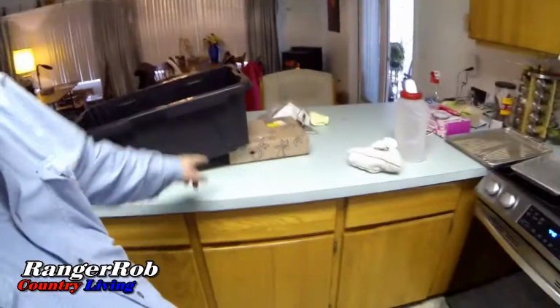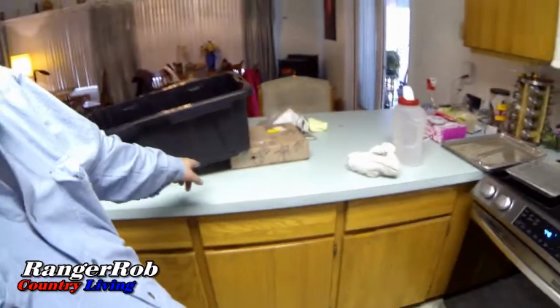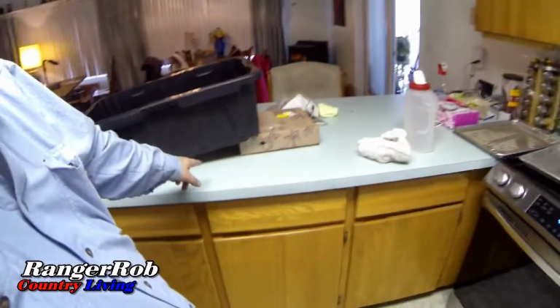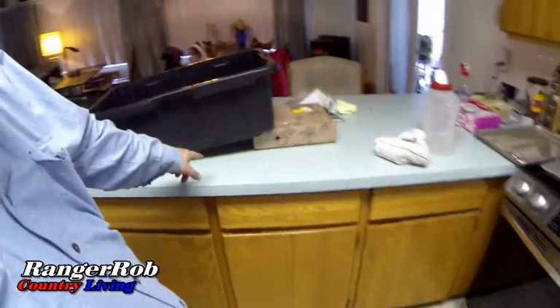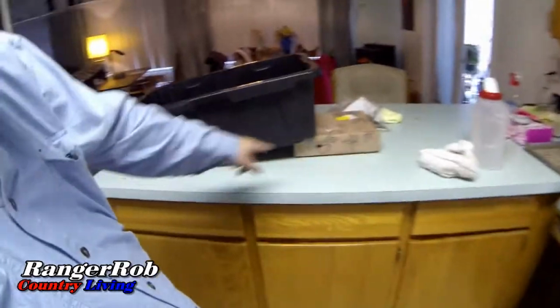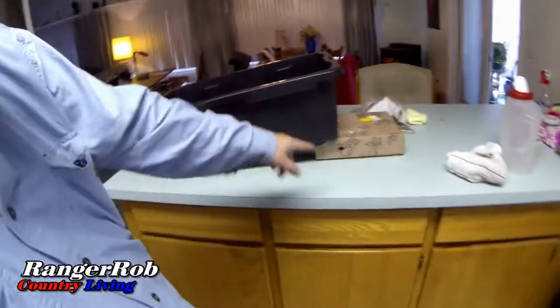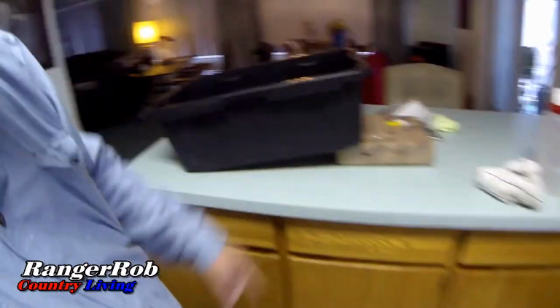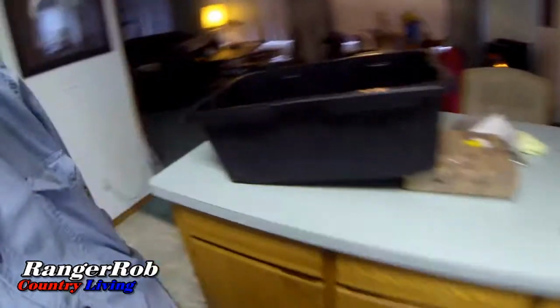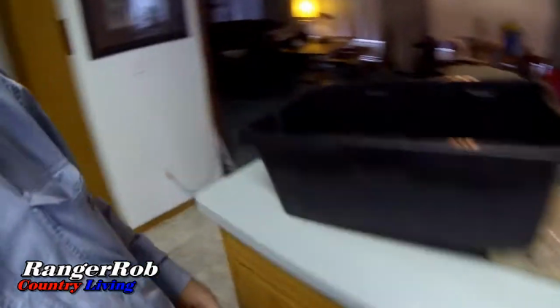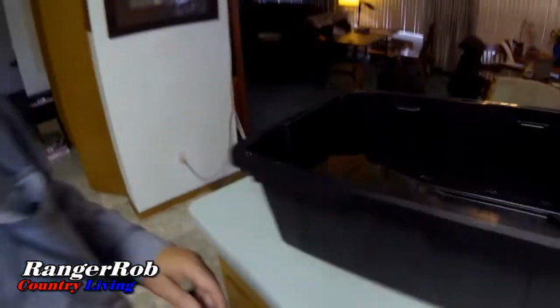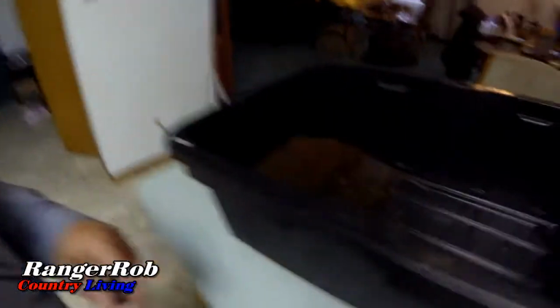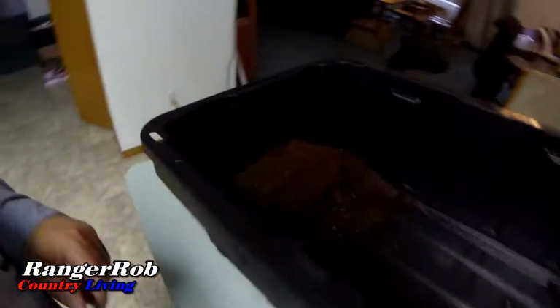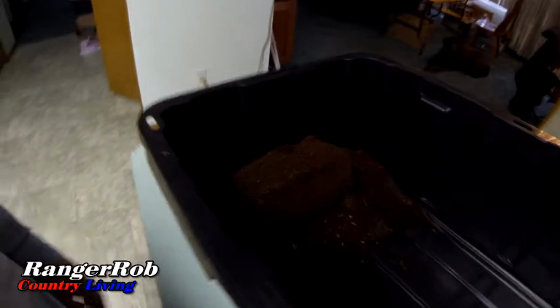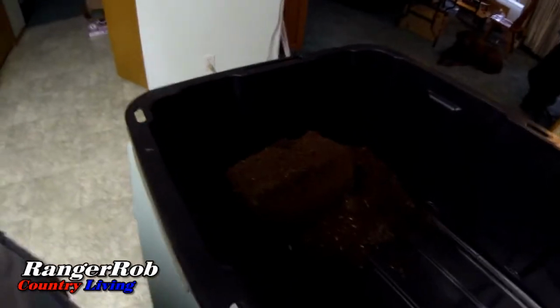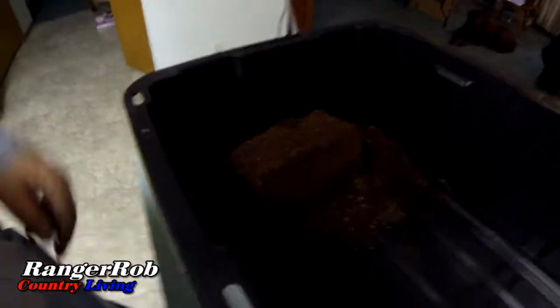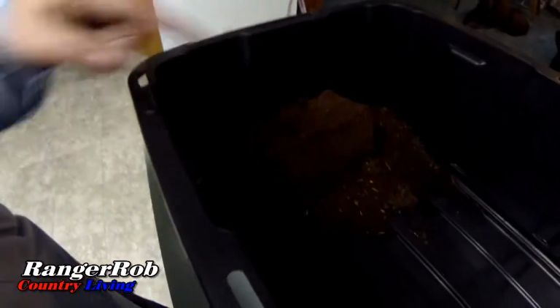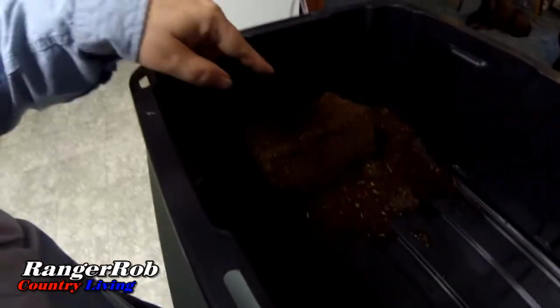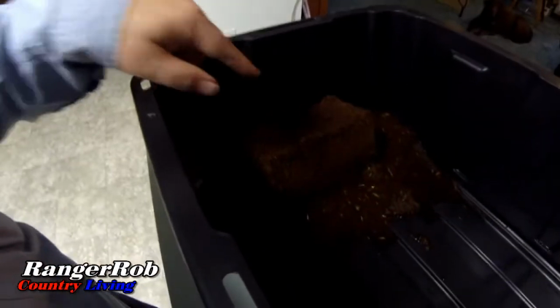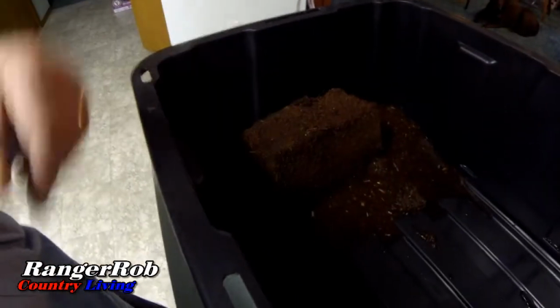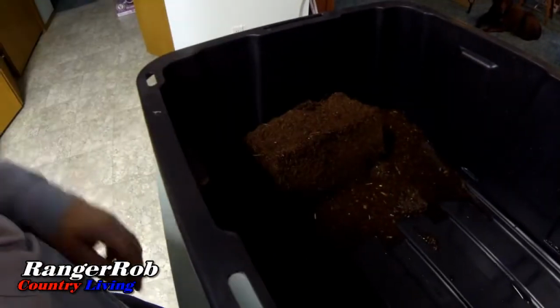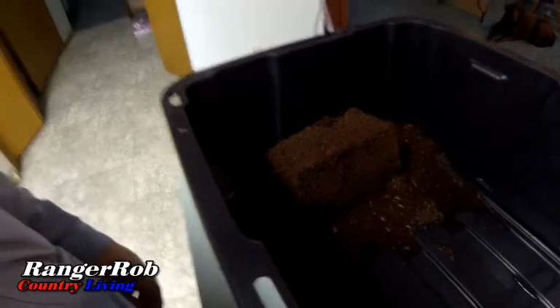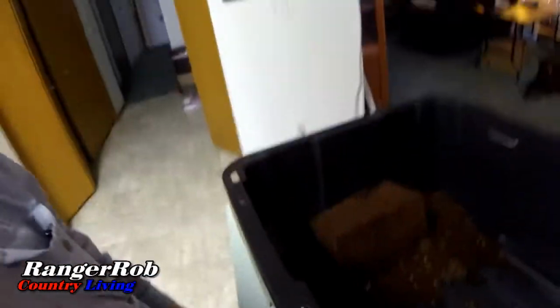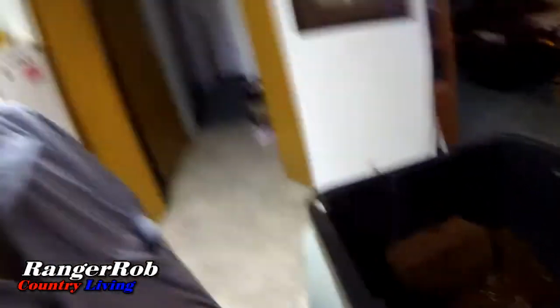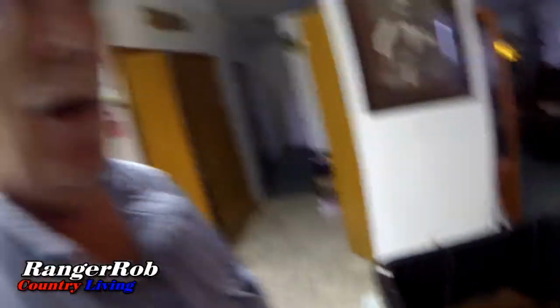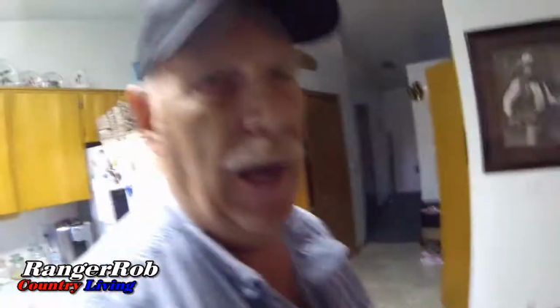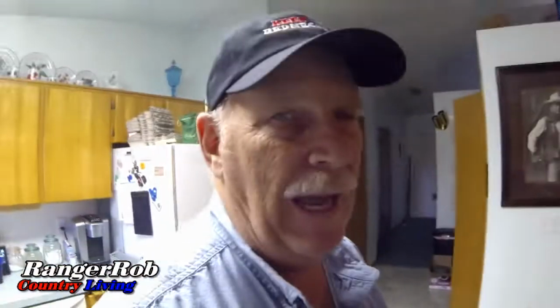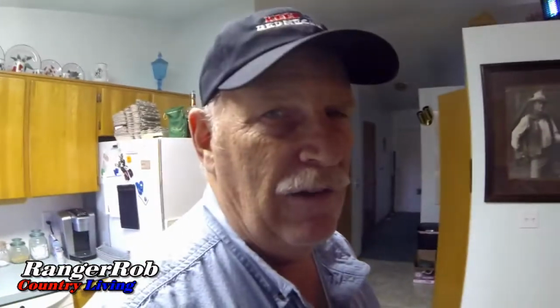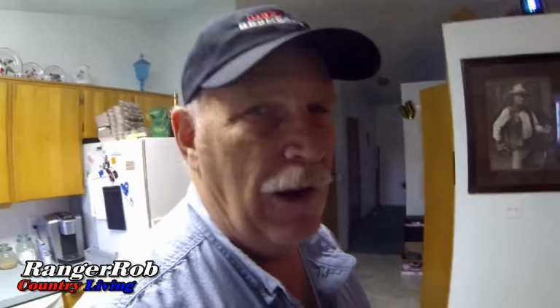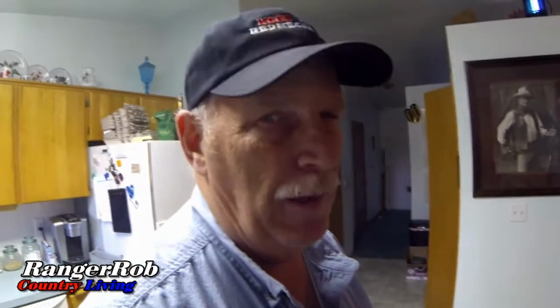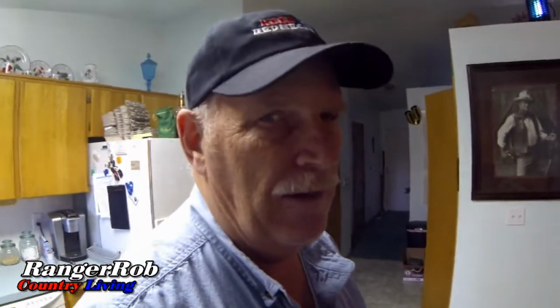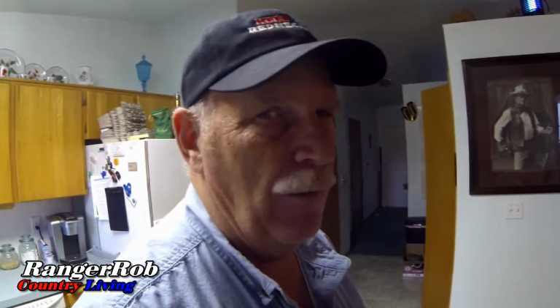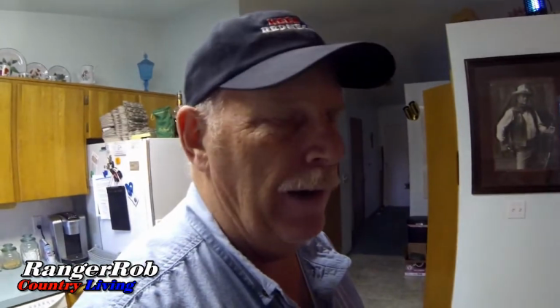I just took a little box and tilted it and put everything in the corner to allow this to soak up the water, and I can tell I'm going to have to add more water.